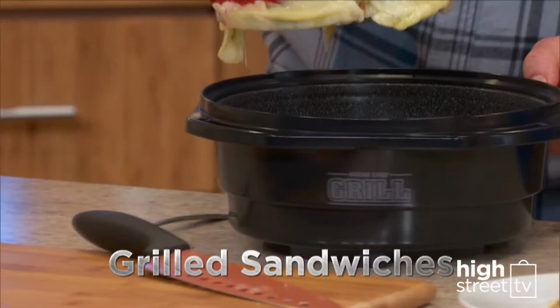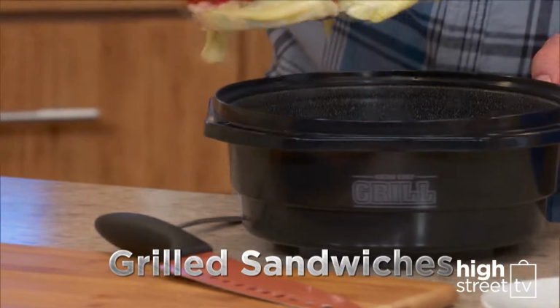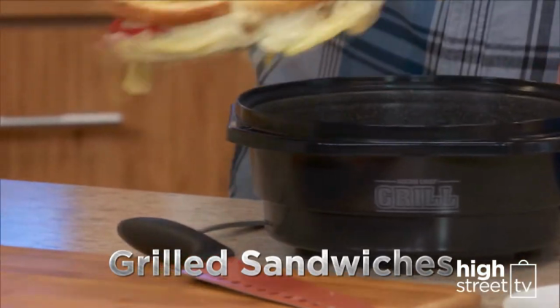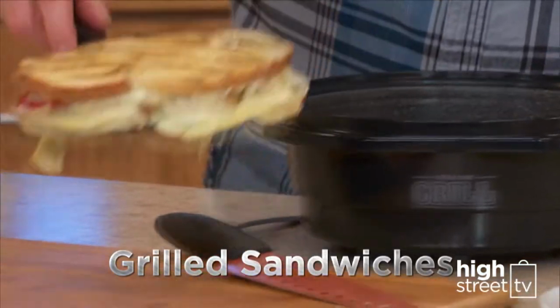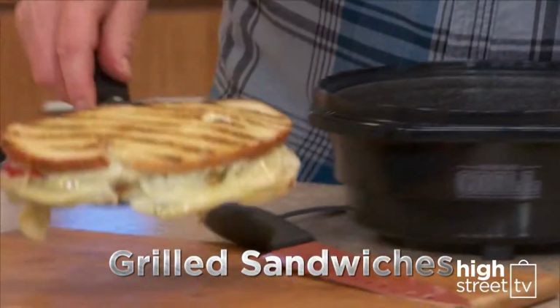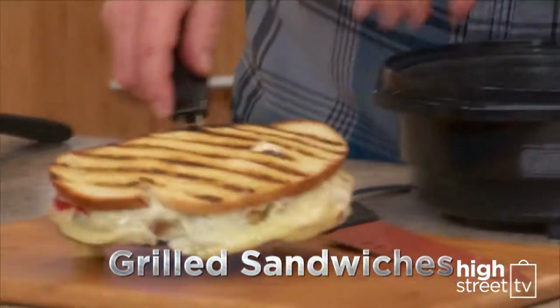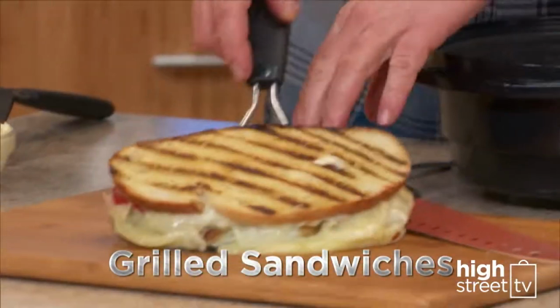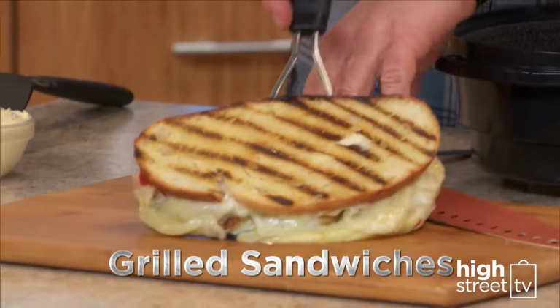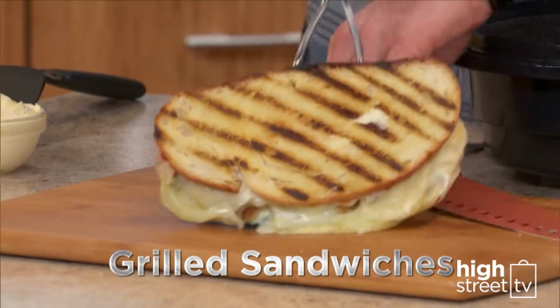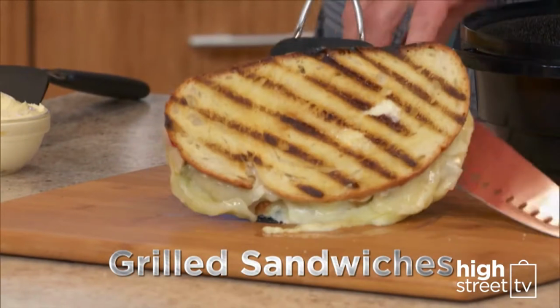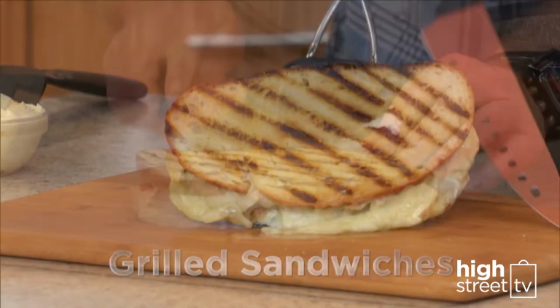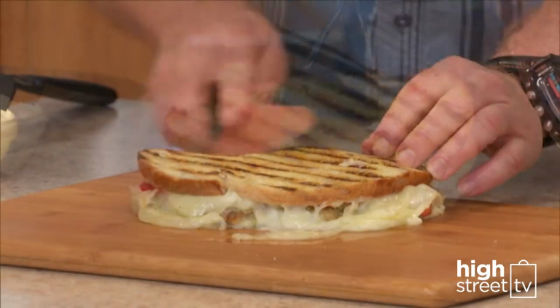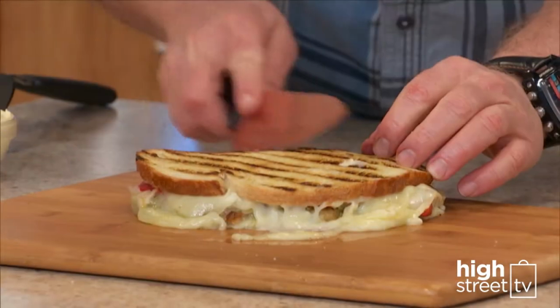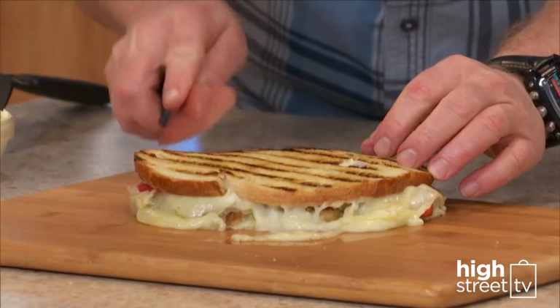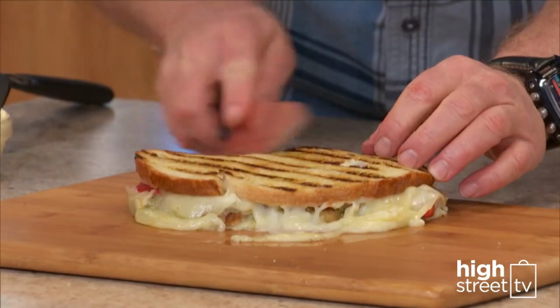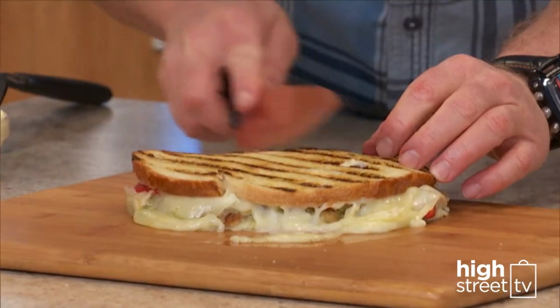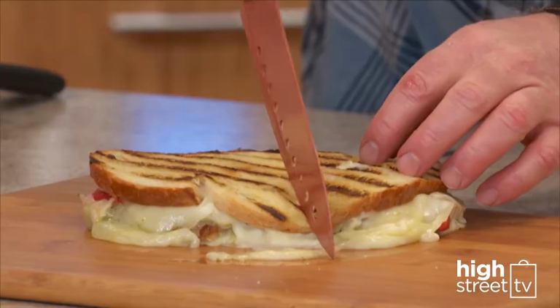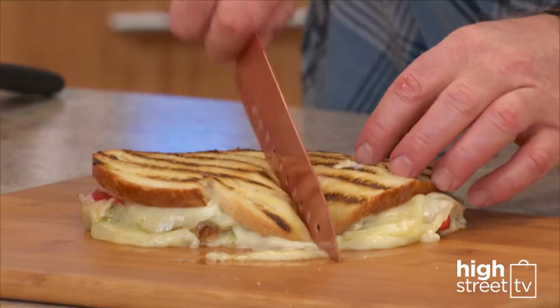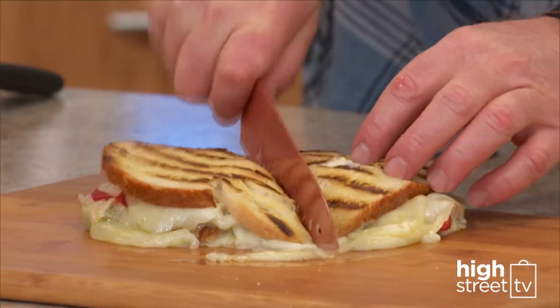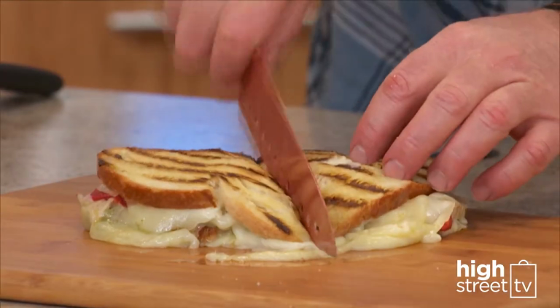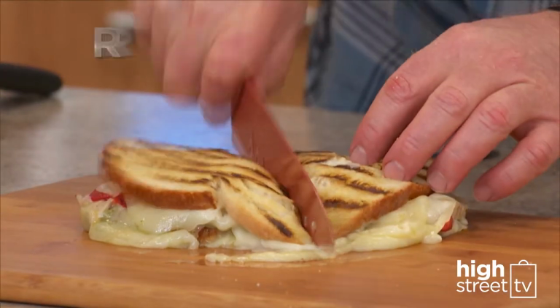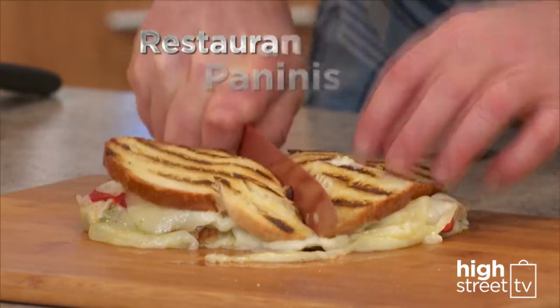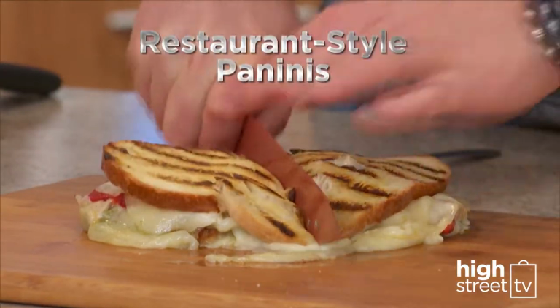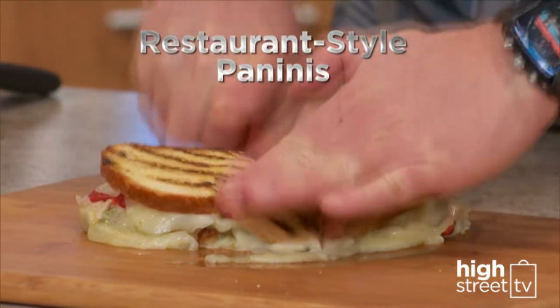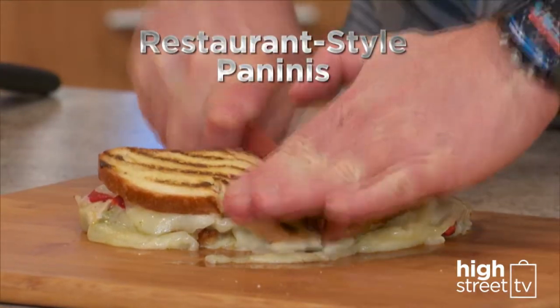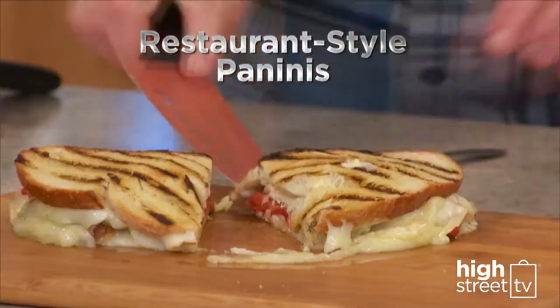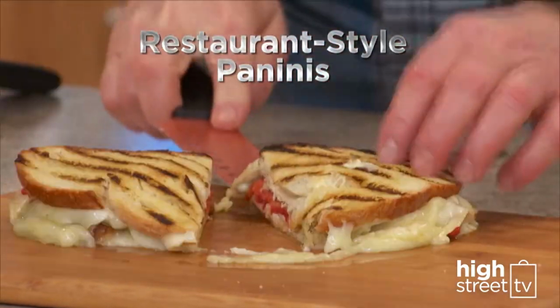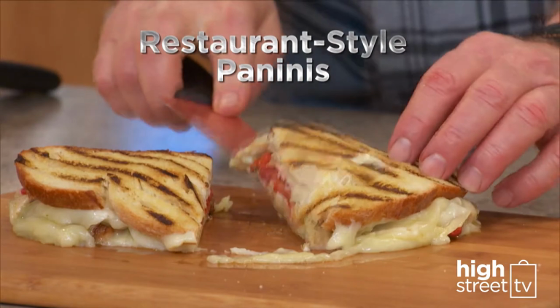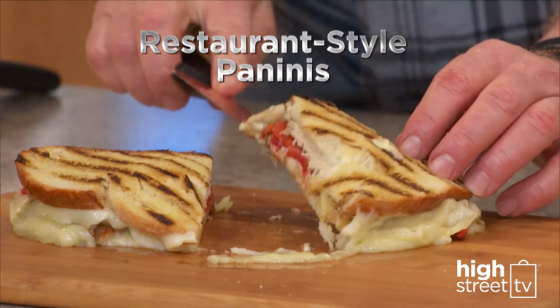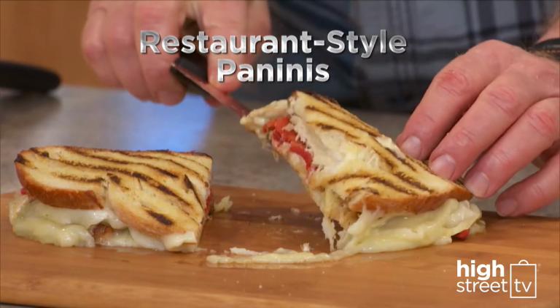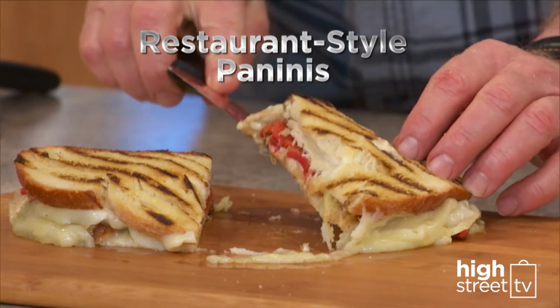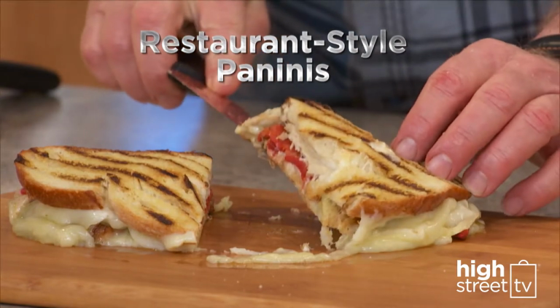You can even grill sandwiches in your microwave. Crispy, delicious restaurant-style paninis in just minutes.